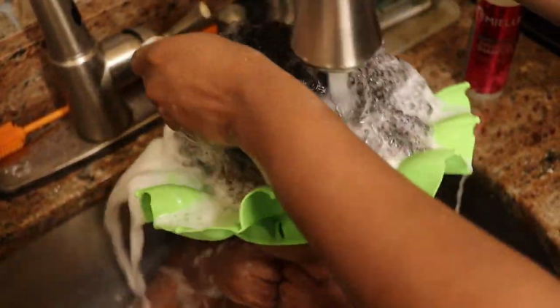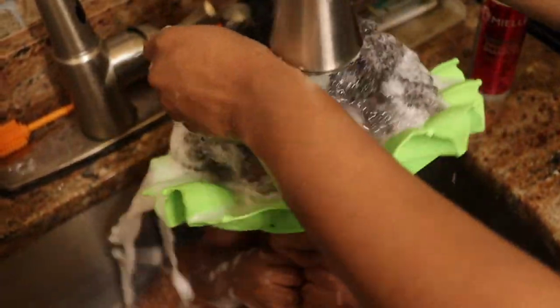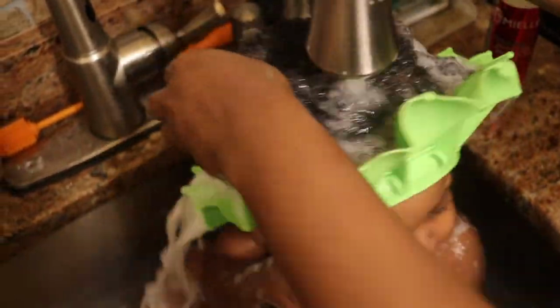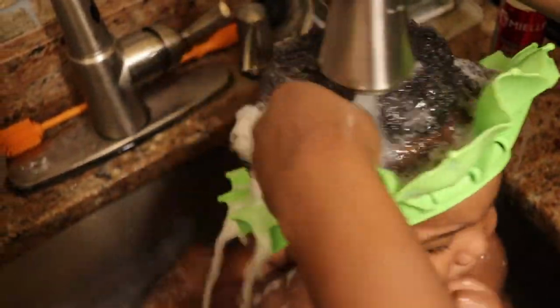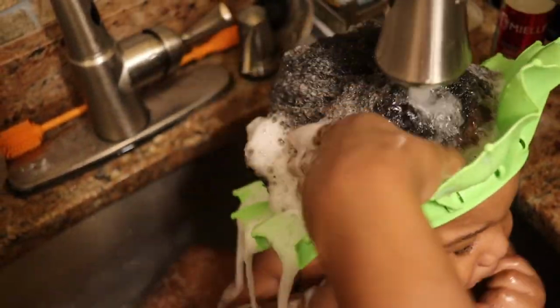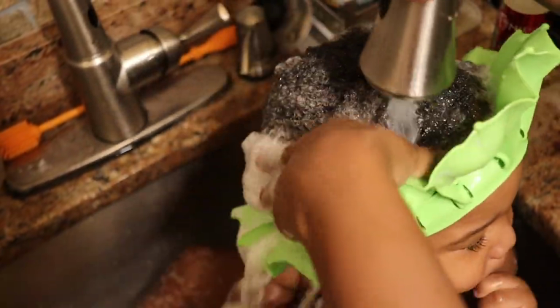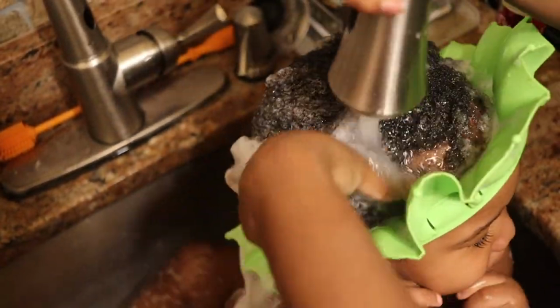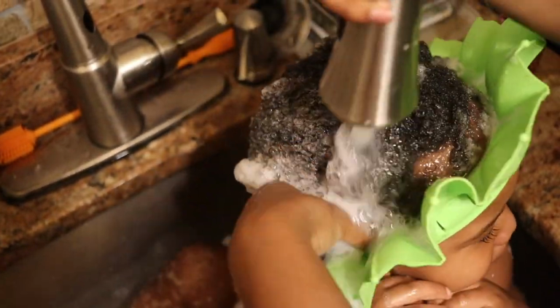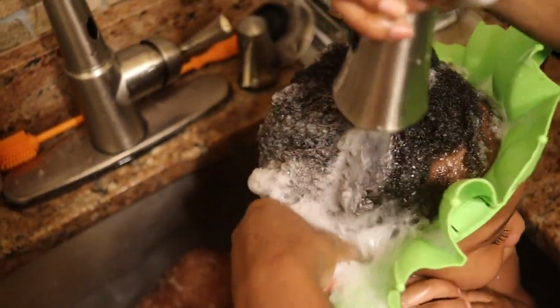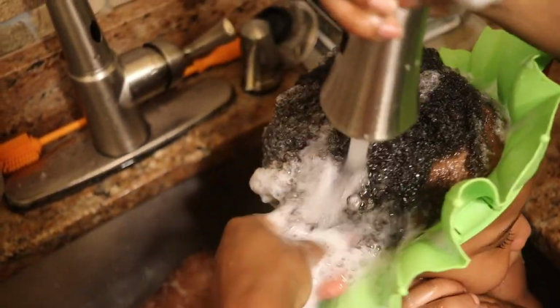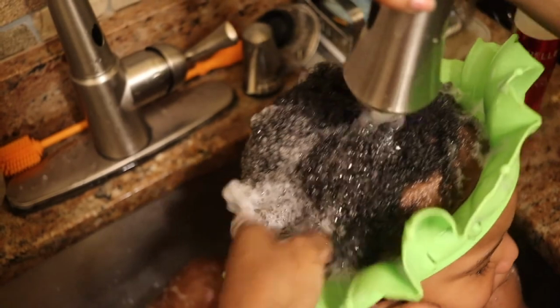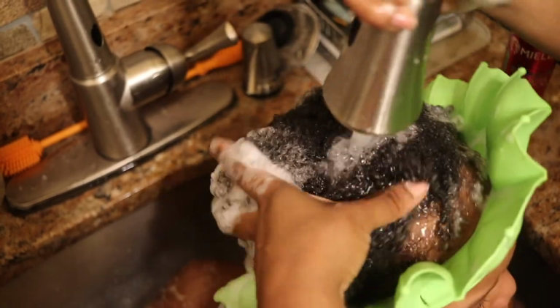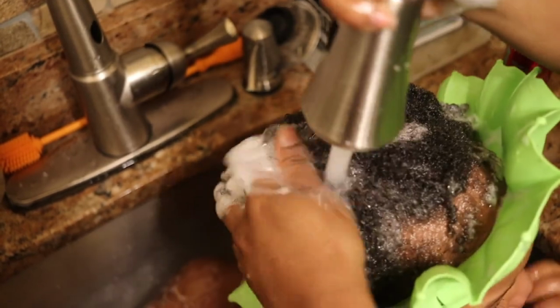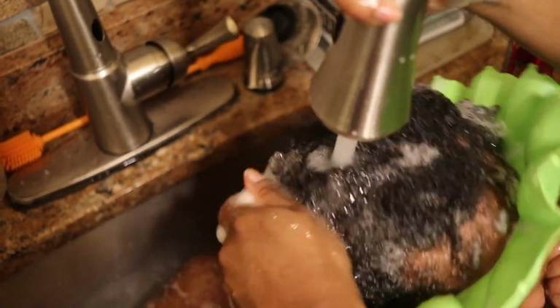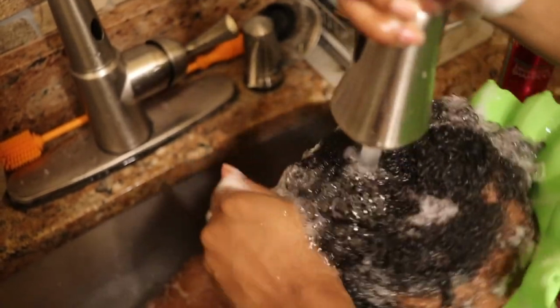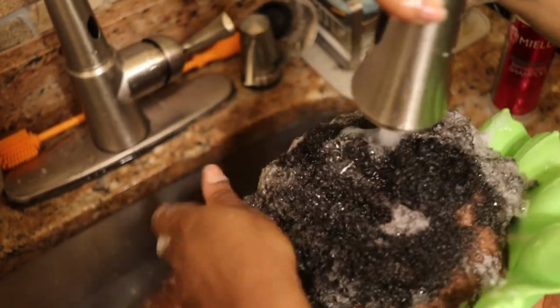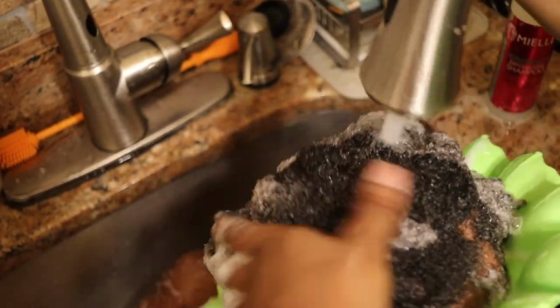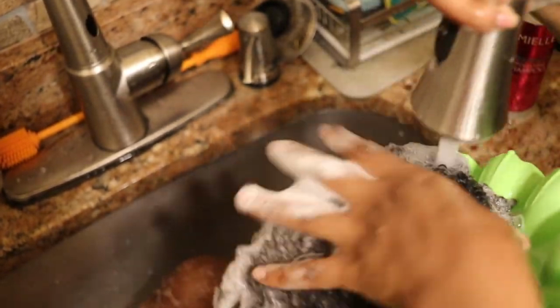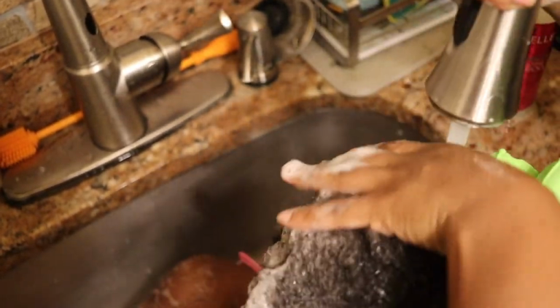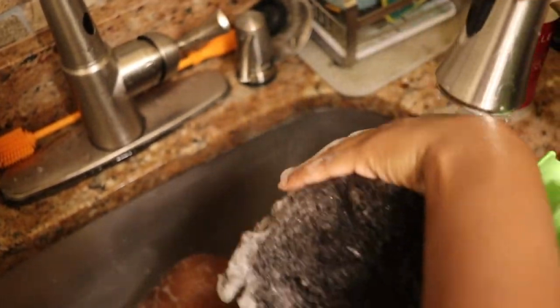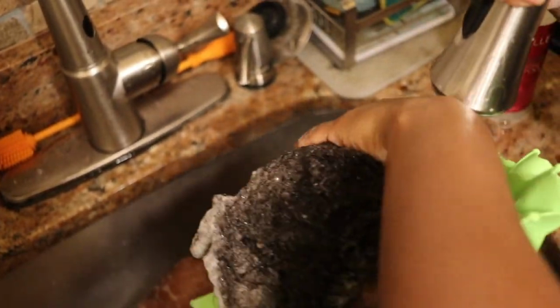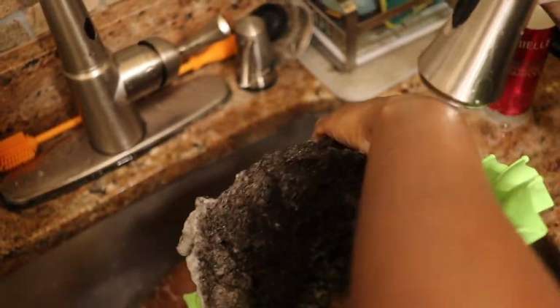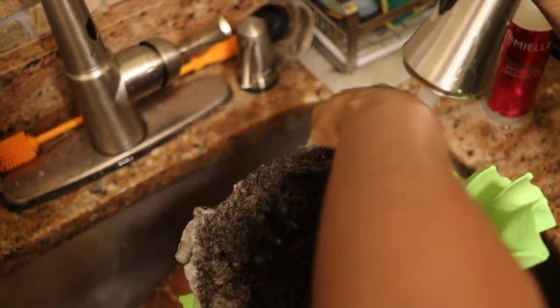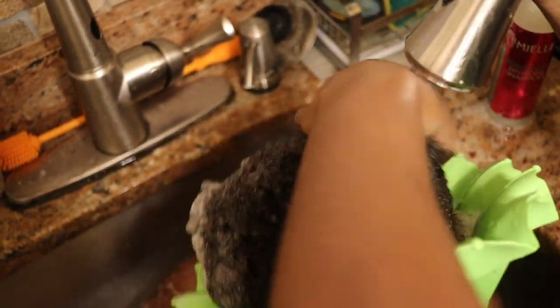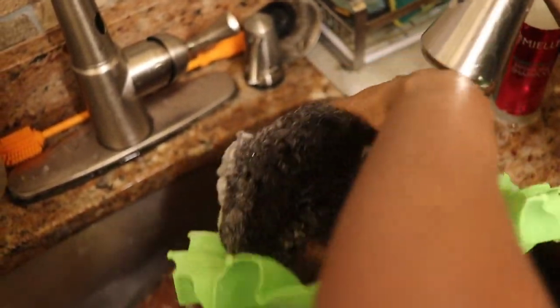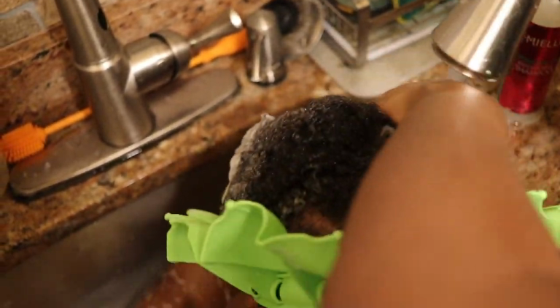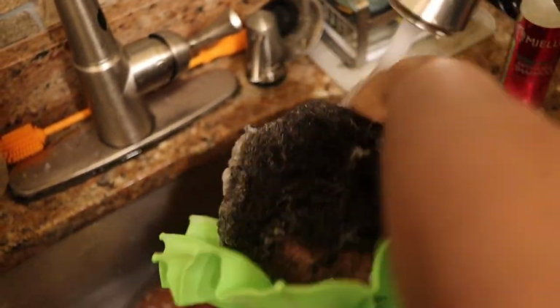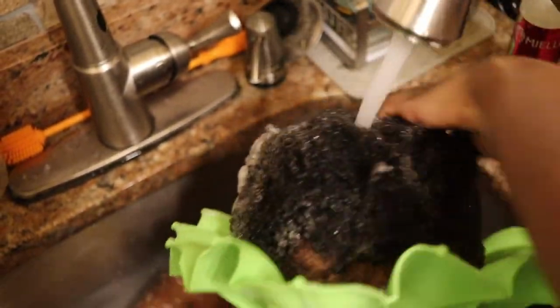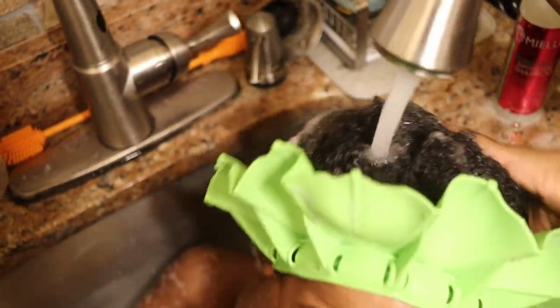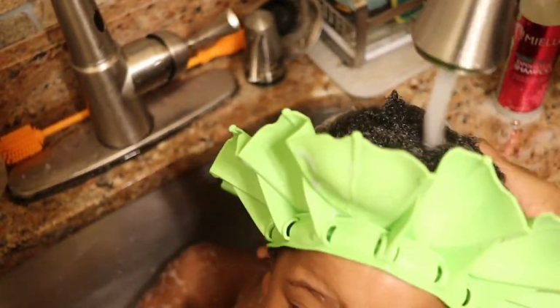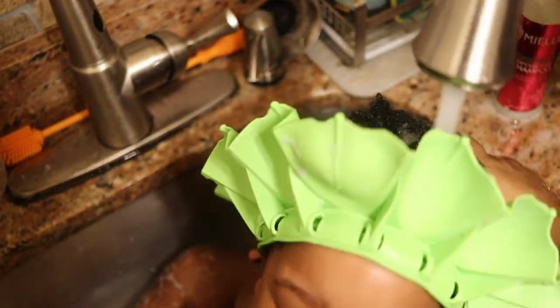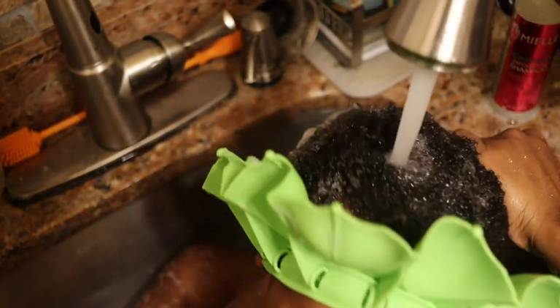He used to have hair falling out on his sheets and I really was like, is it dryness? Like, what's causing this?